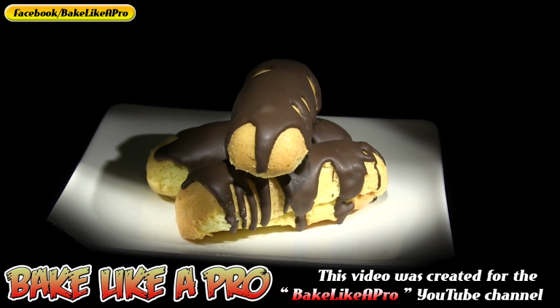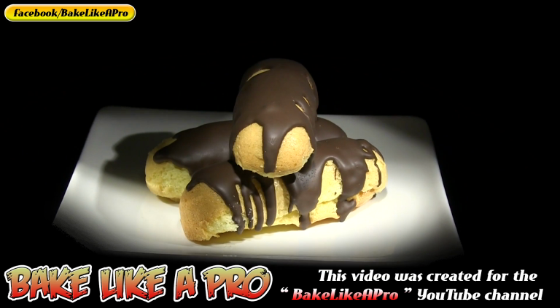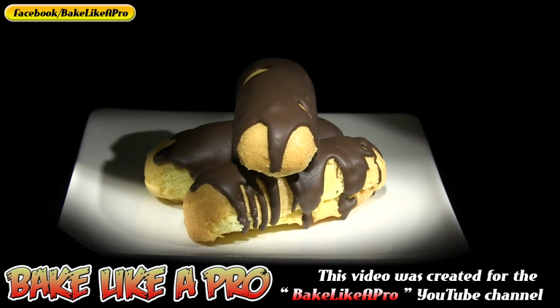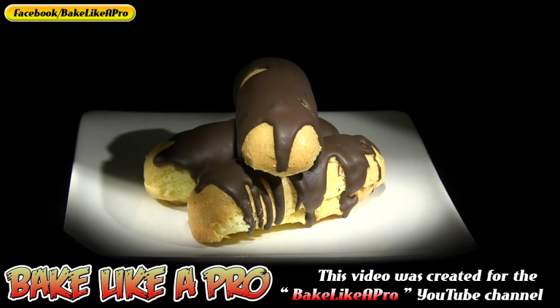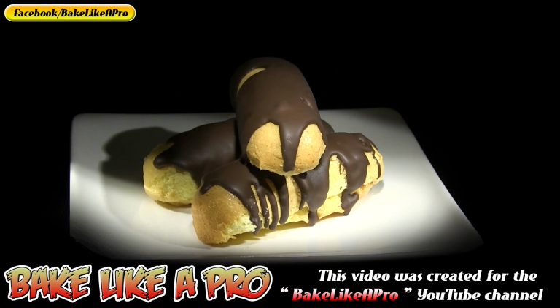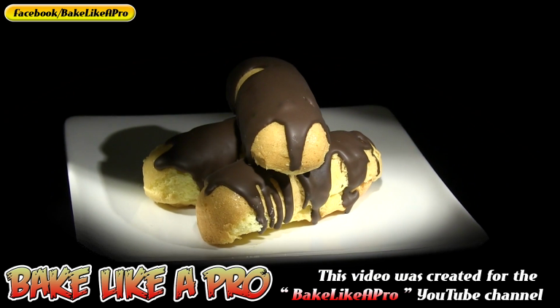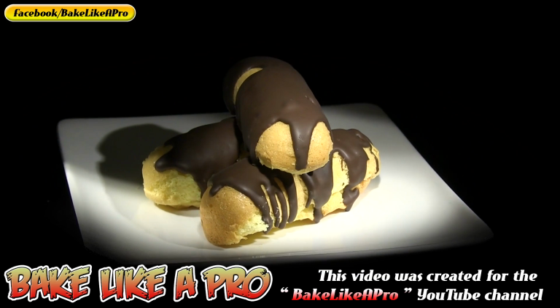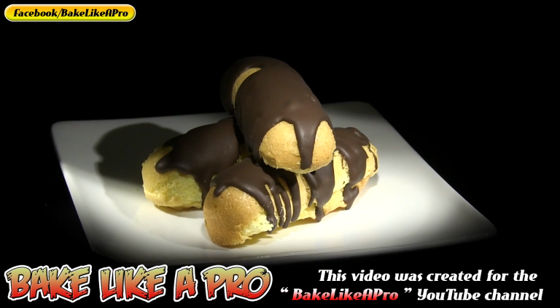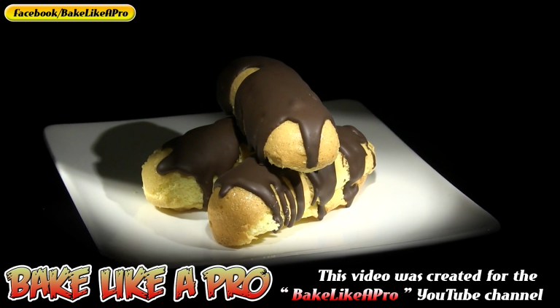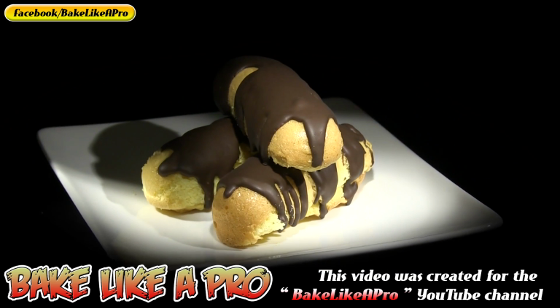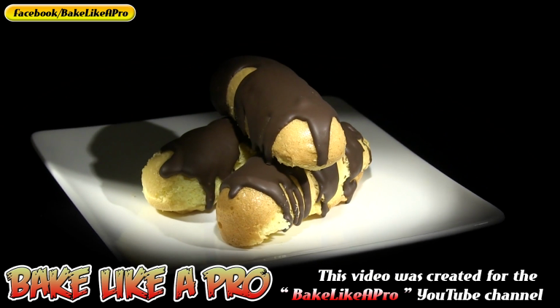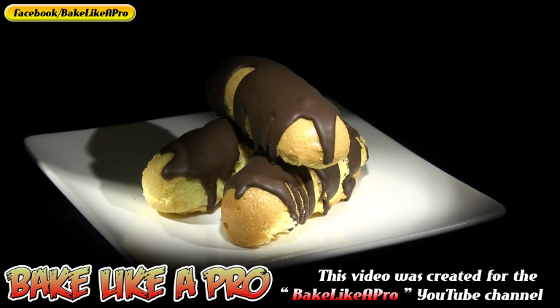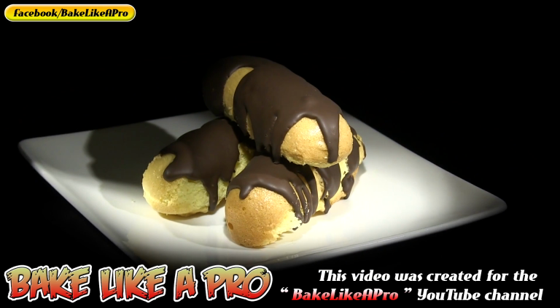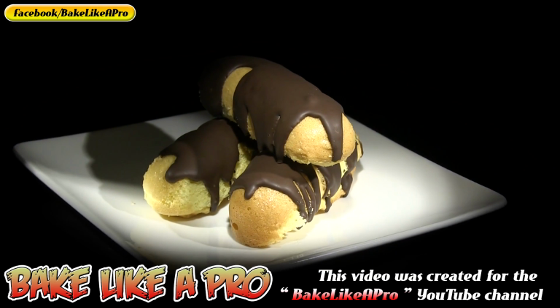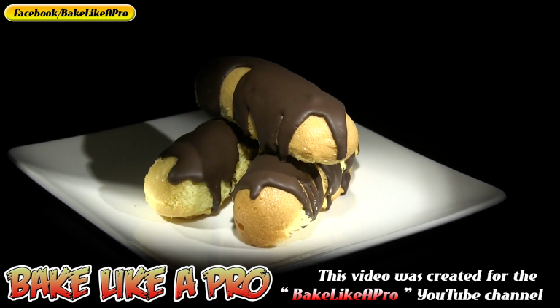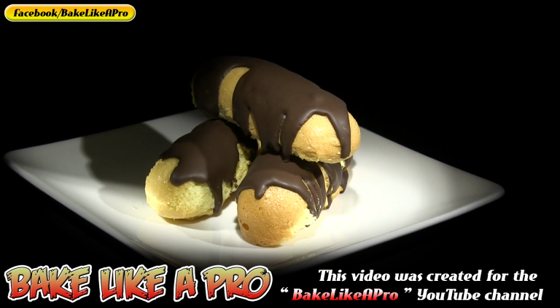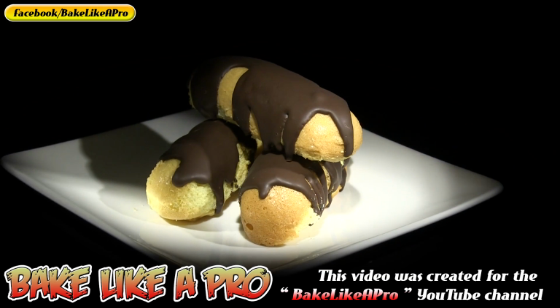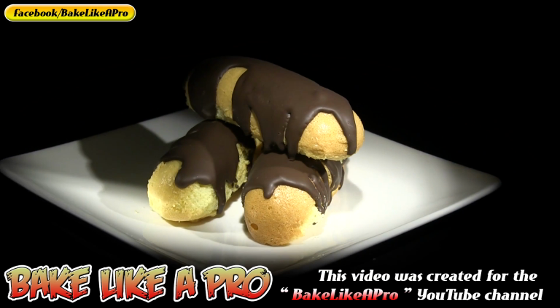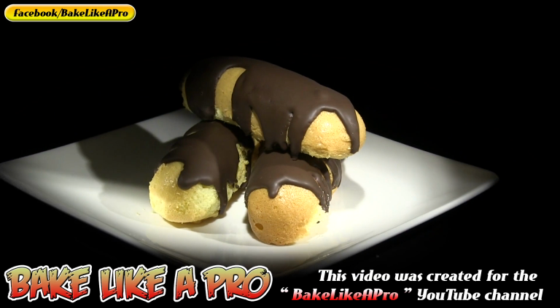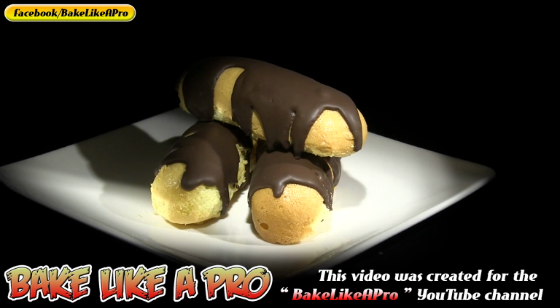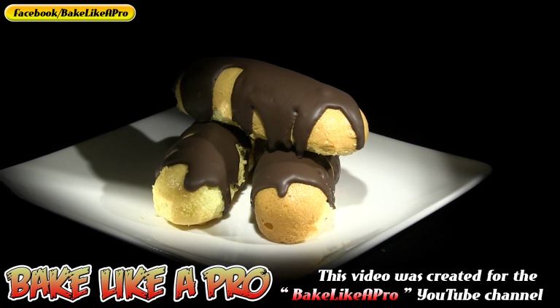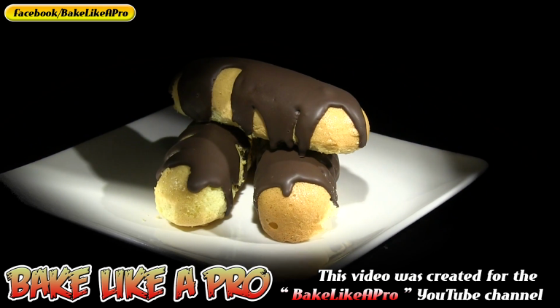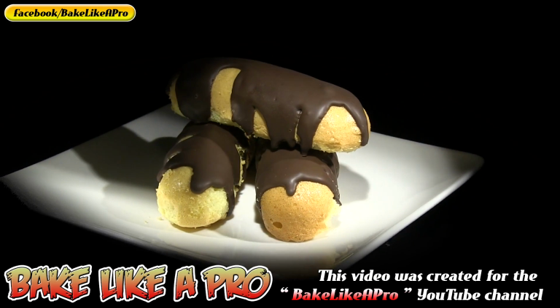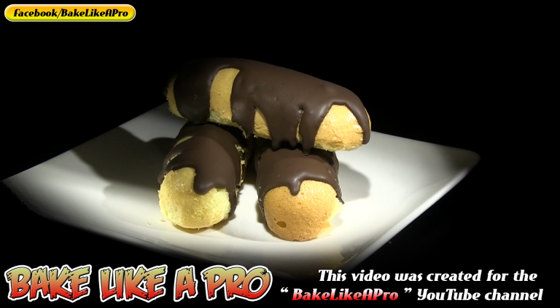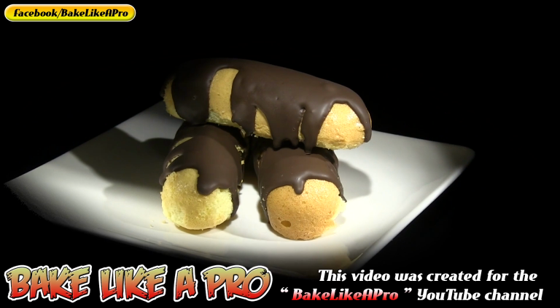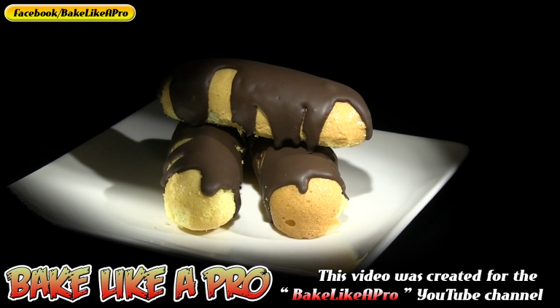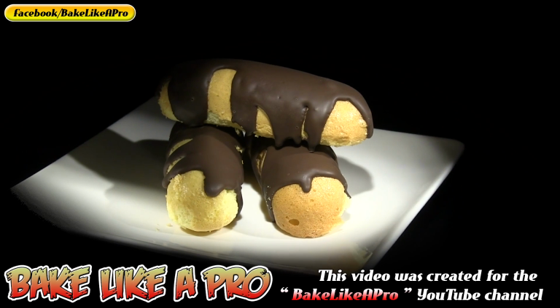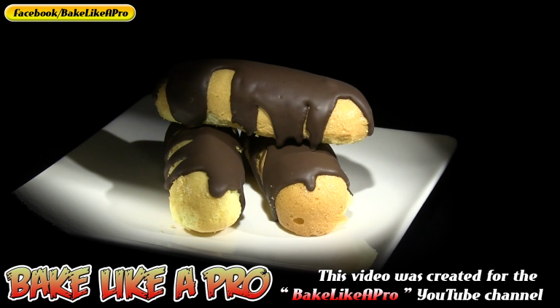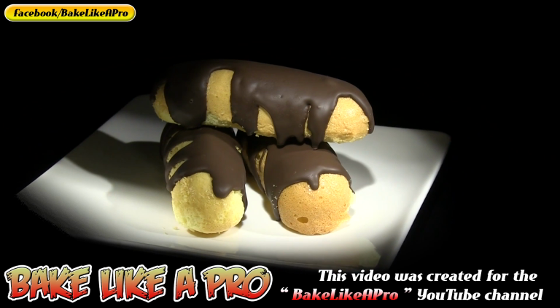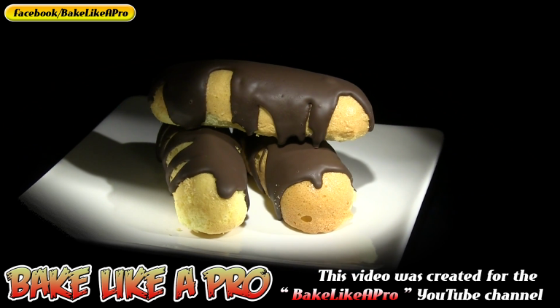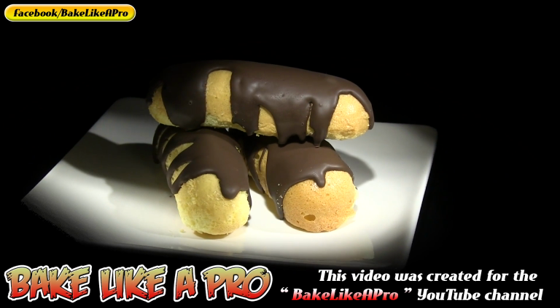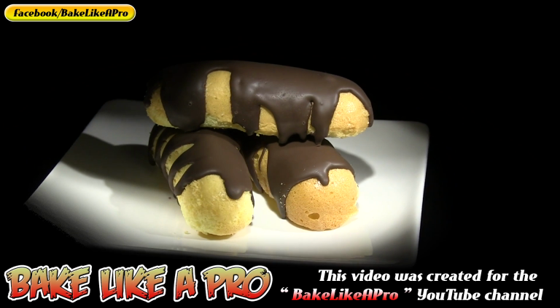Welcome to my Bake Like a Pro YouTube channel. In today's really fun video I'm going to show you how to make these really fun mini cakes.